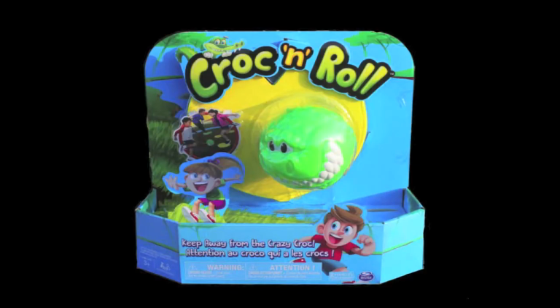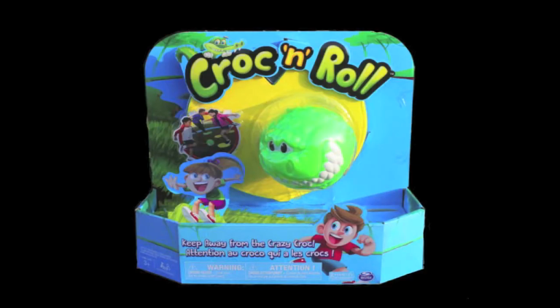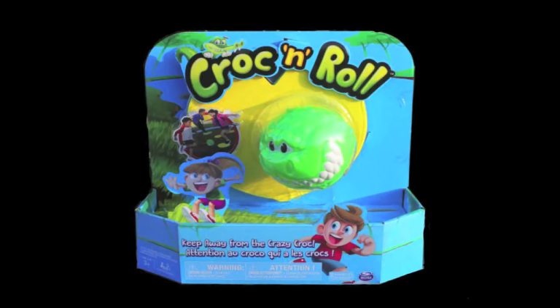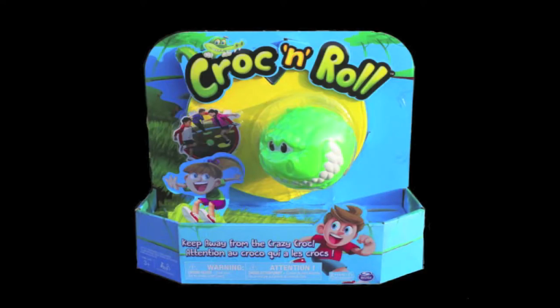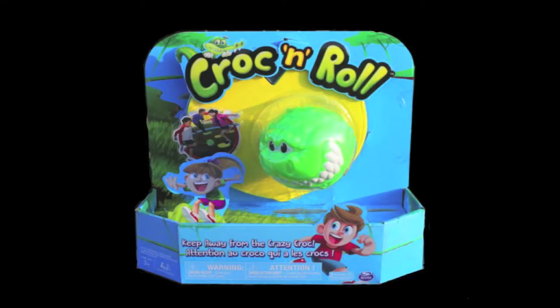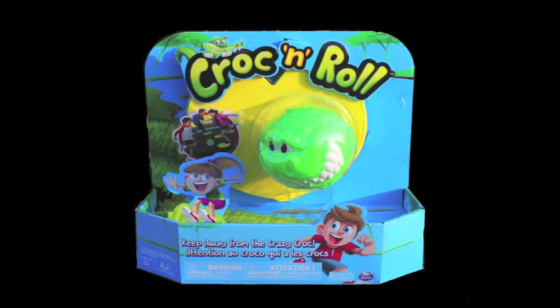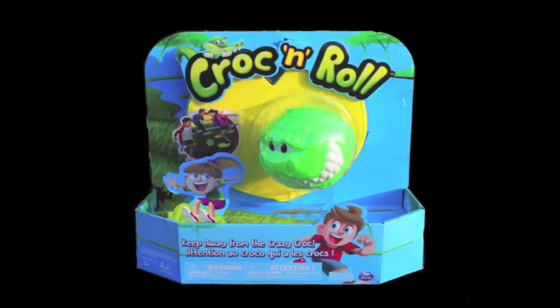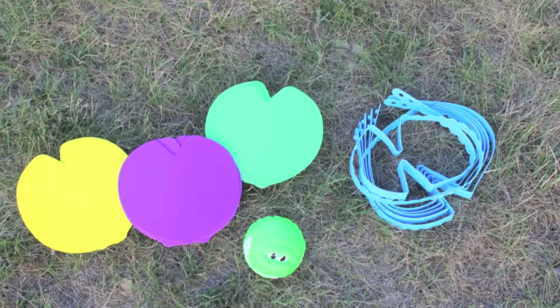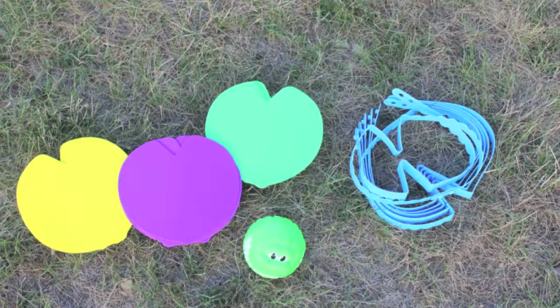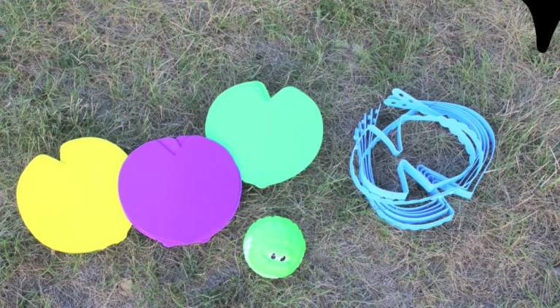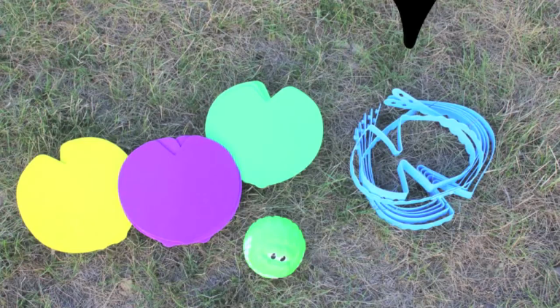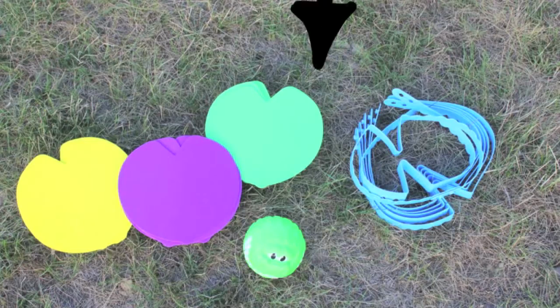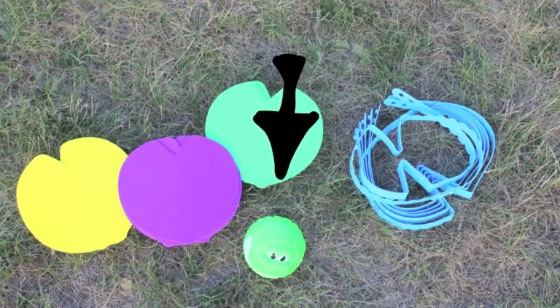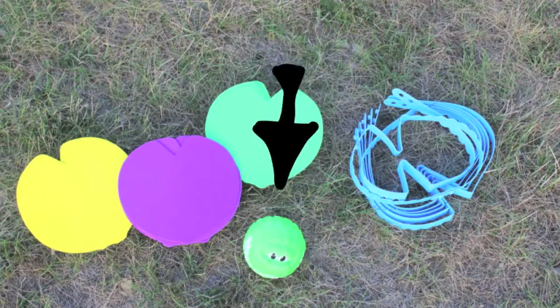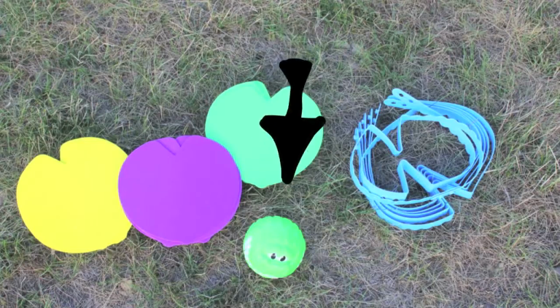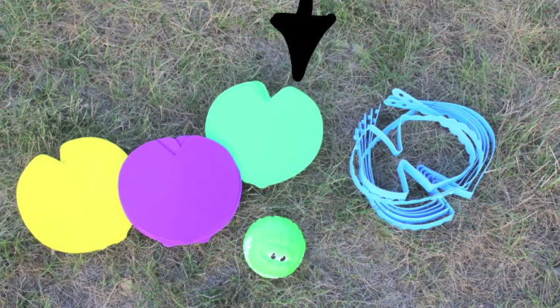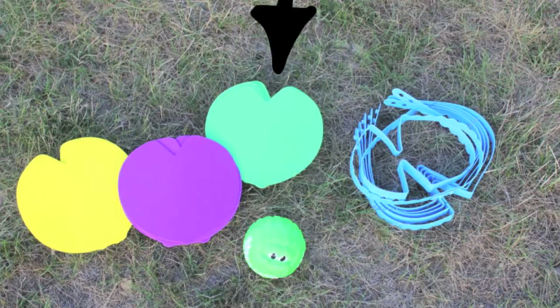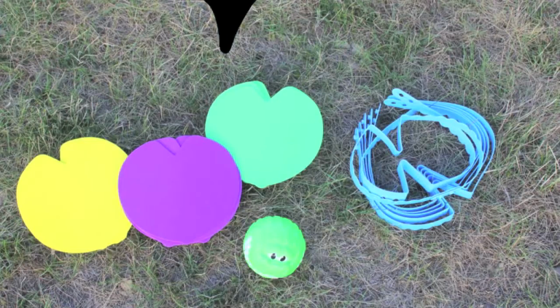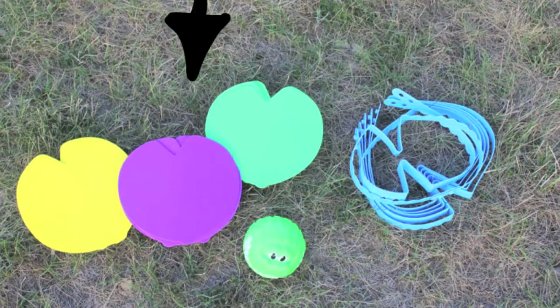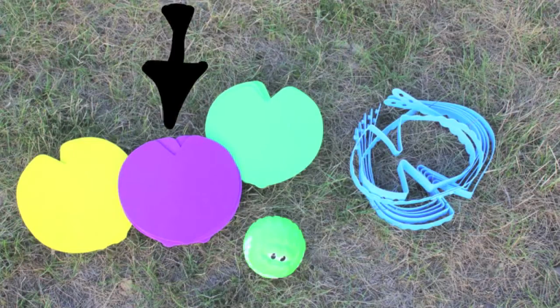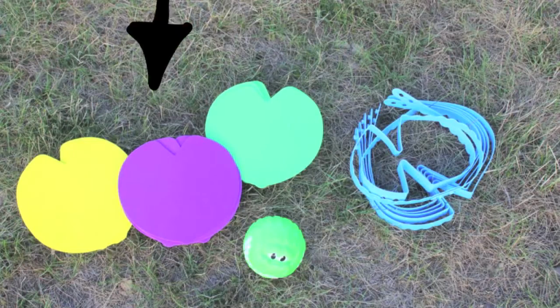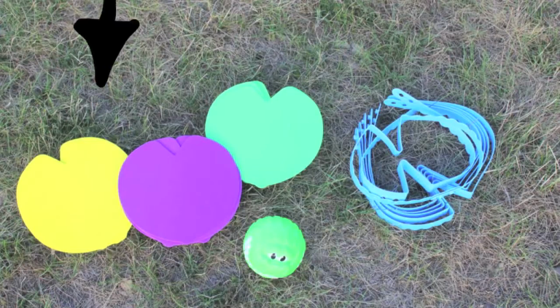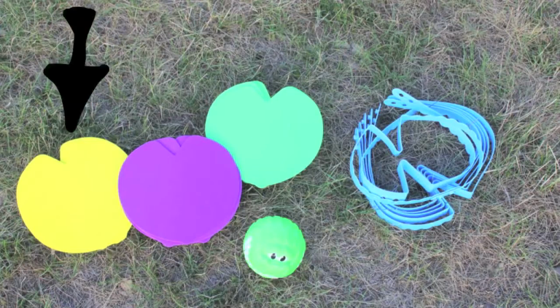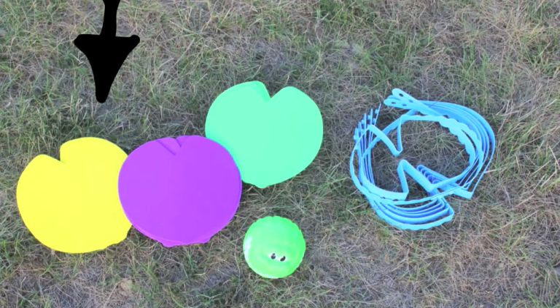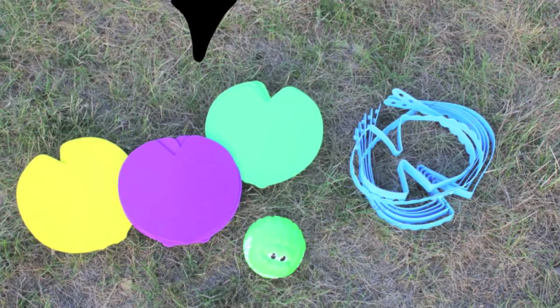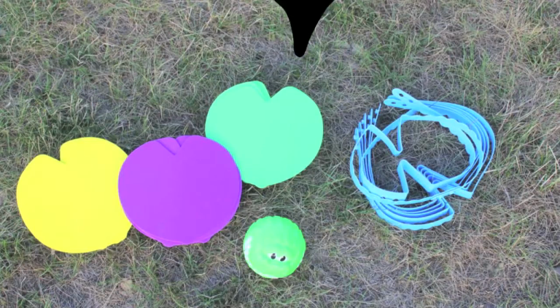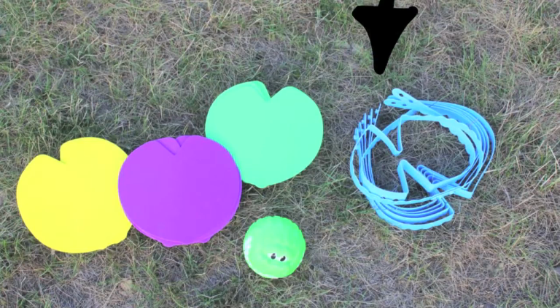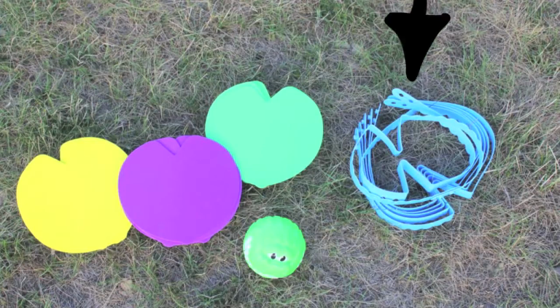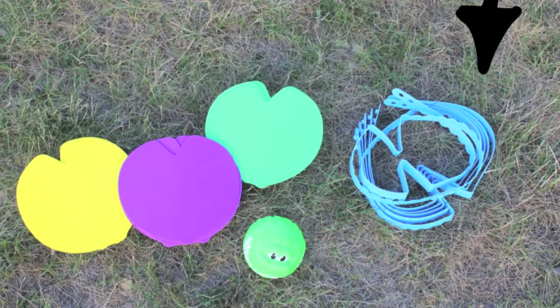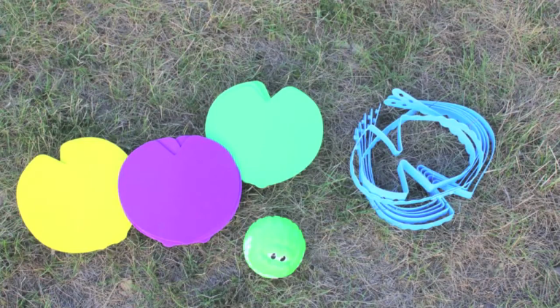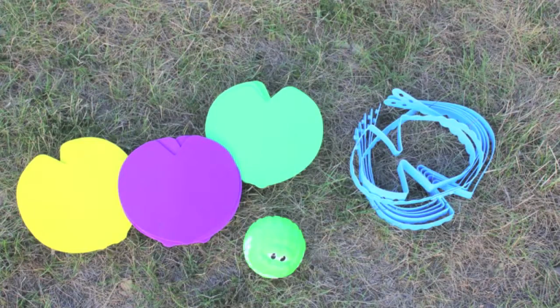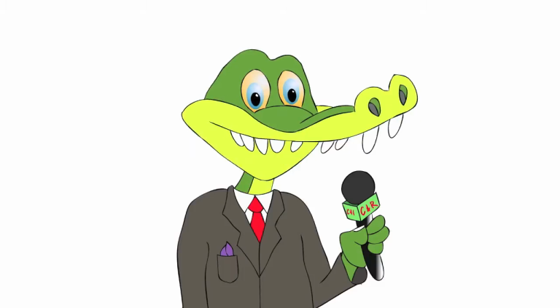Each Croc and Roll game comes with a croc ball, lily pads, and a swap ring. It's fun and easy to play.